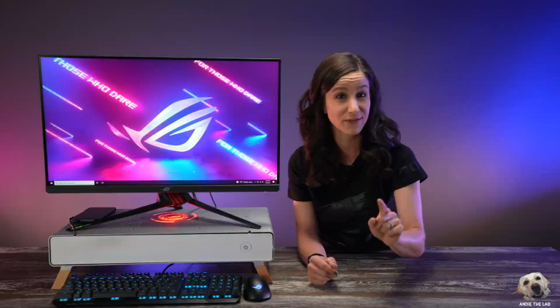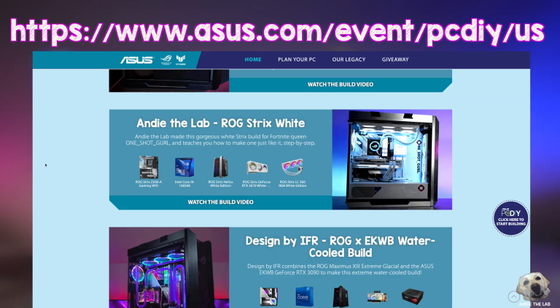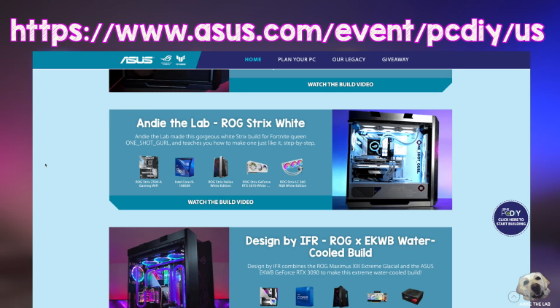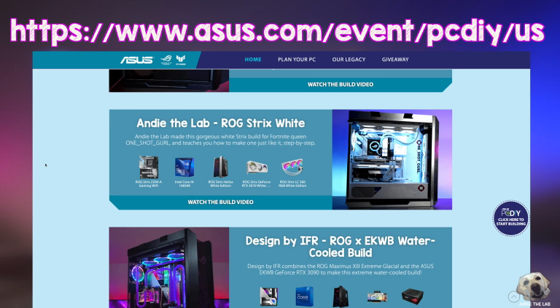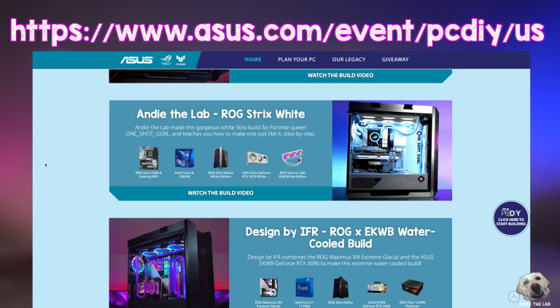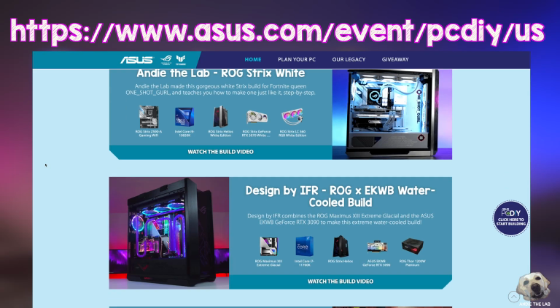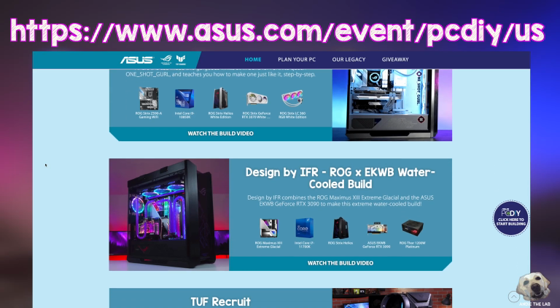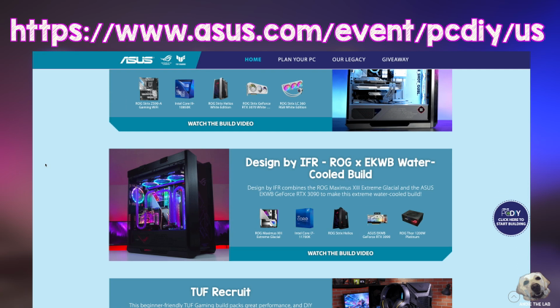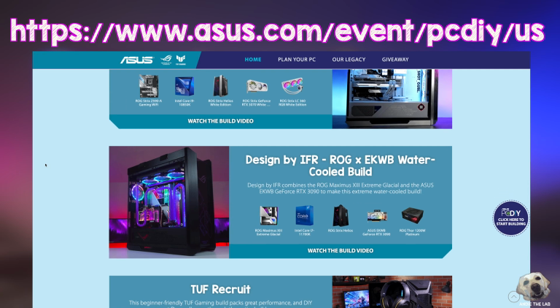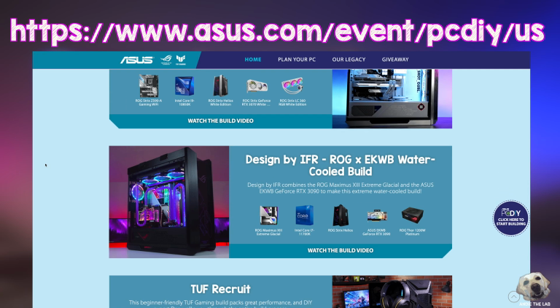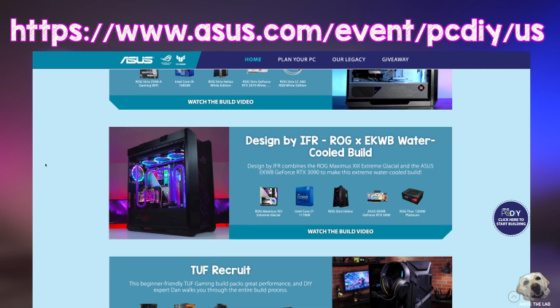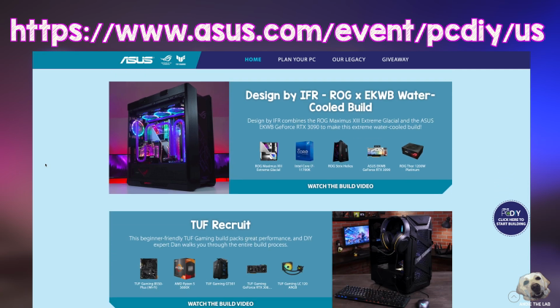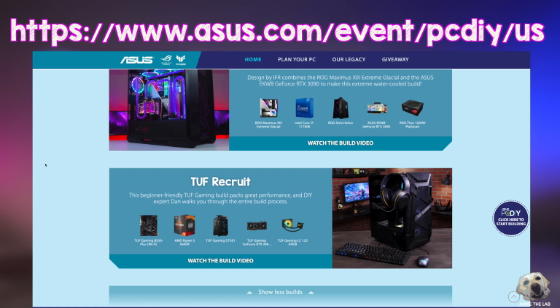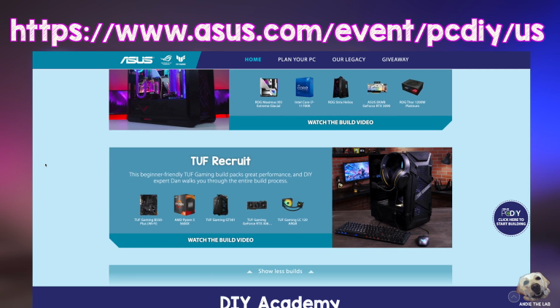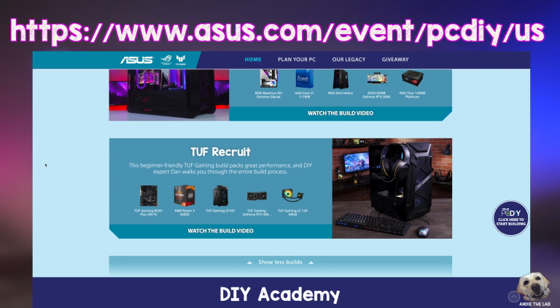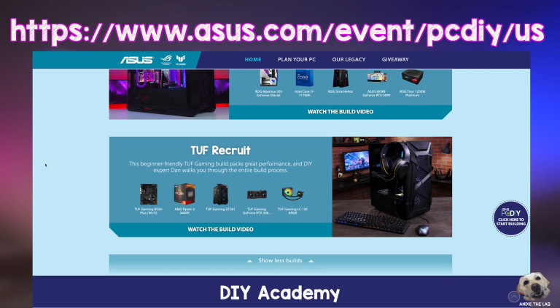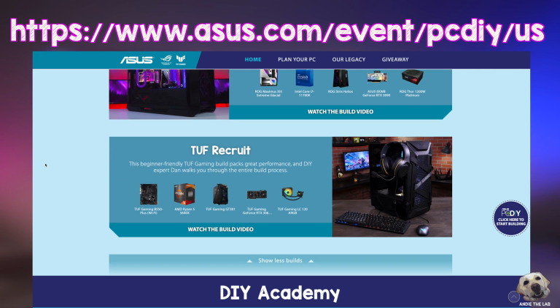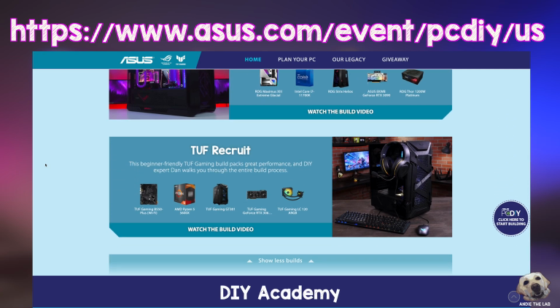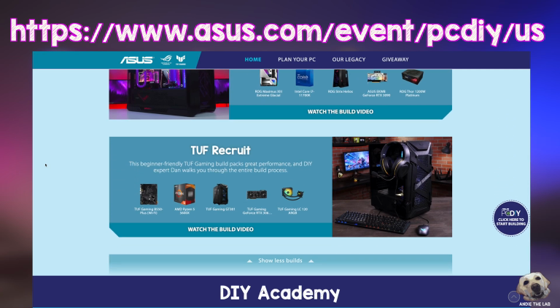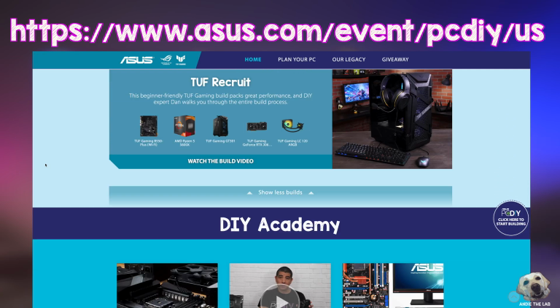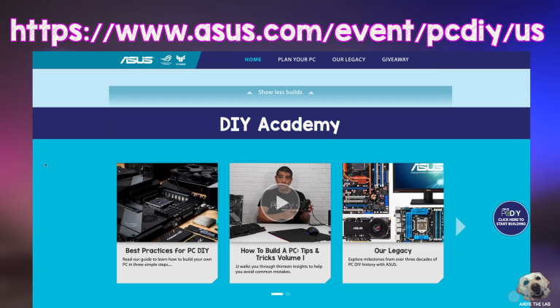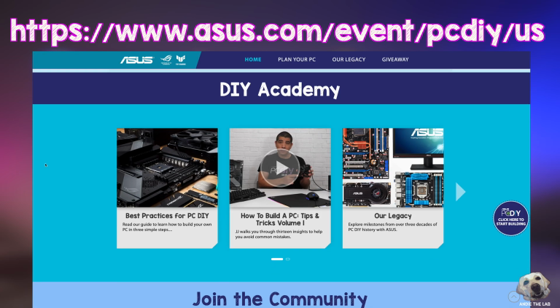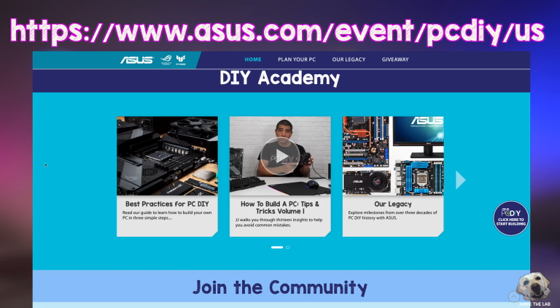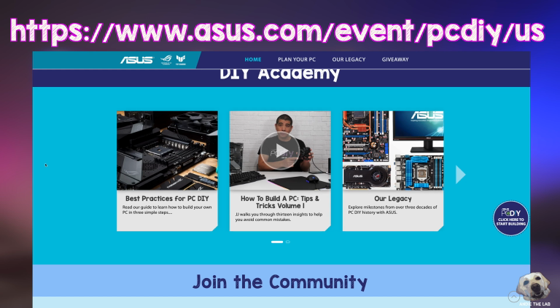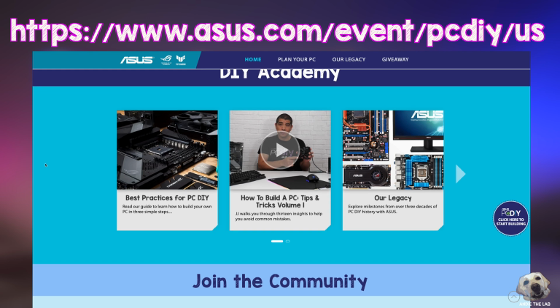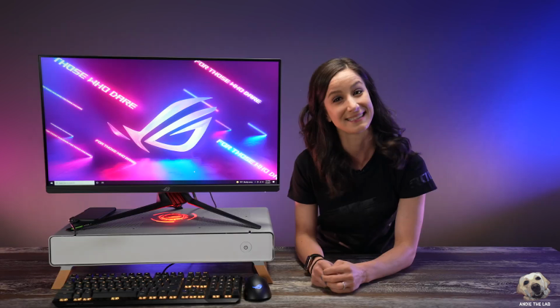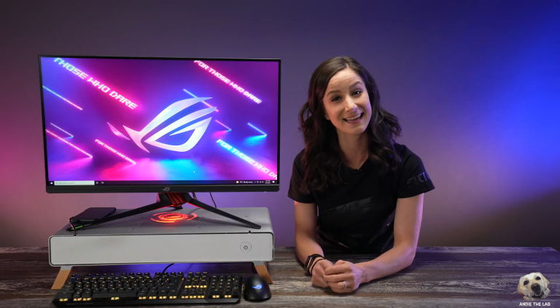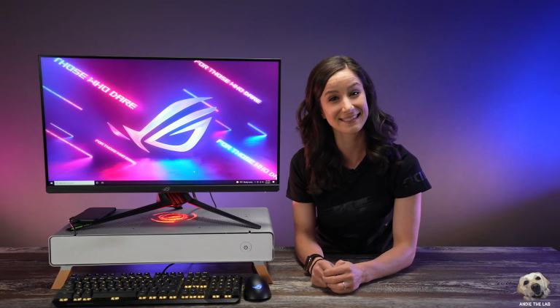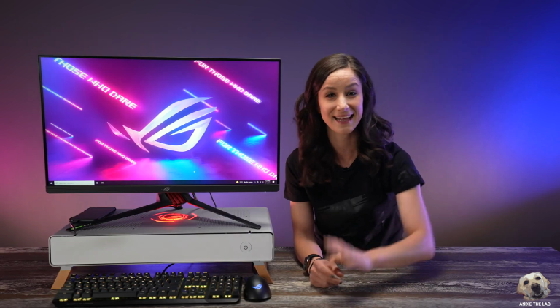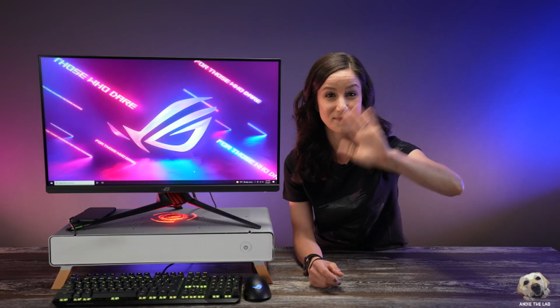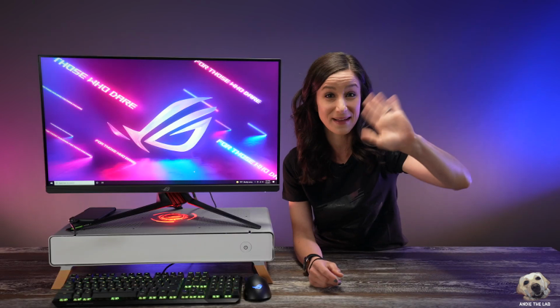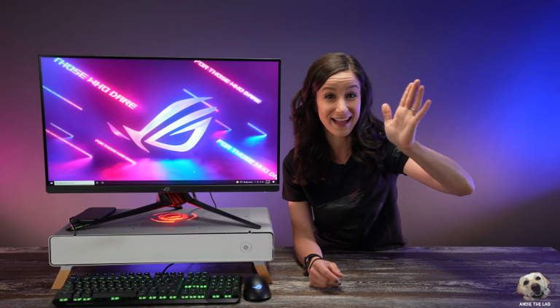Check out the ASUS PC DIY landing page — there's lots of great info and giveaways too, so you want to make sure you get involved. Until next time, bye!